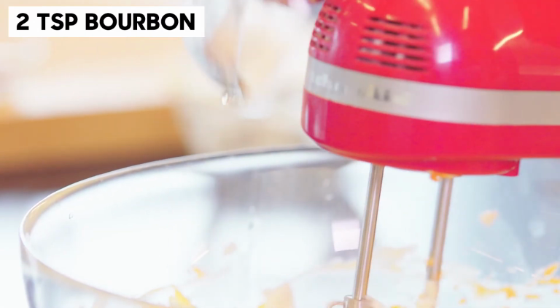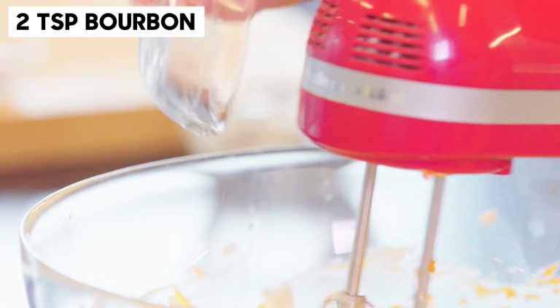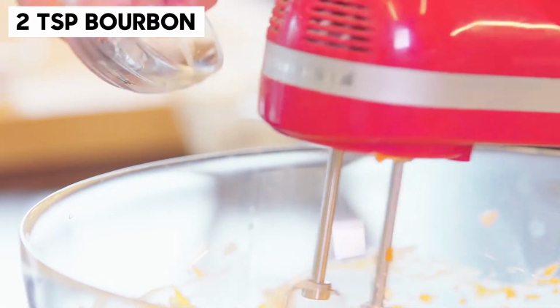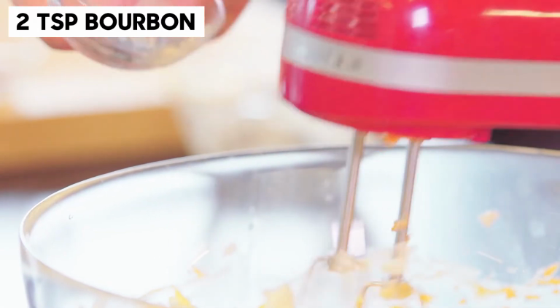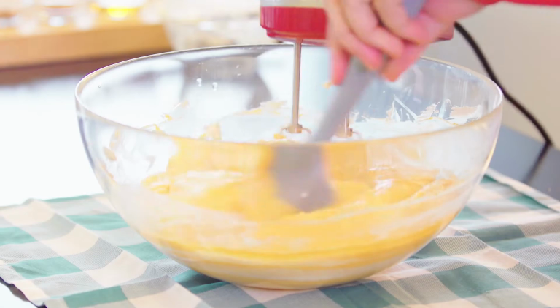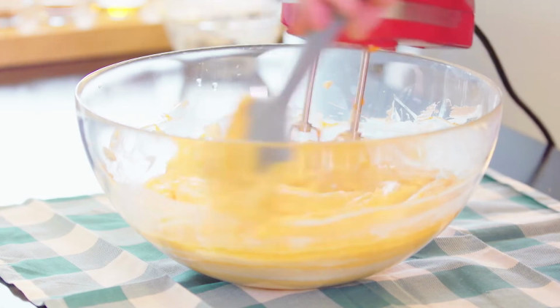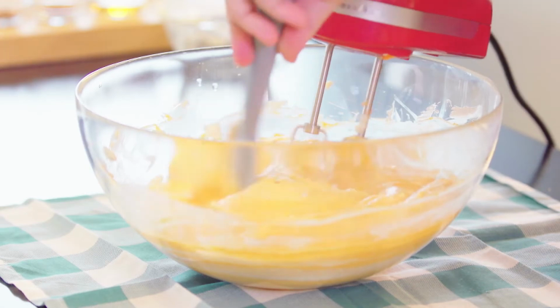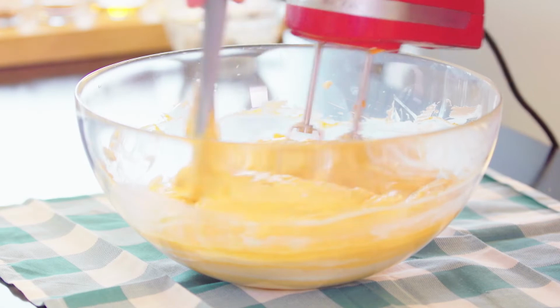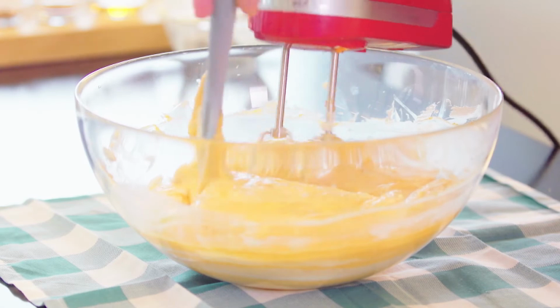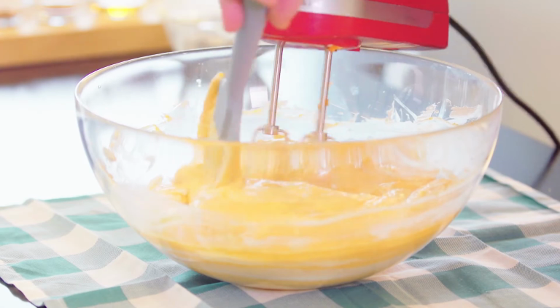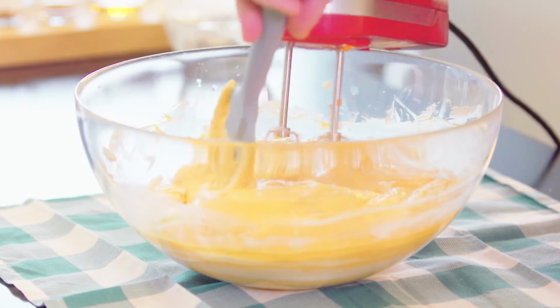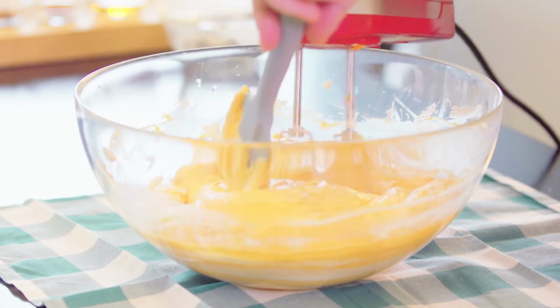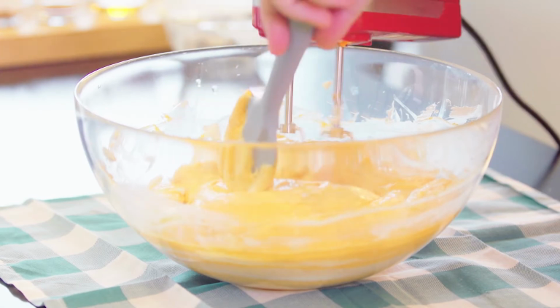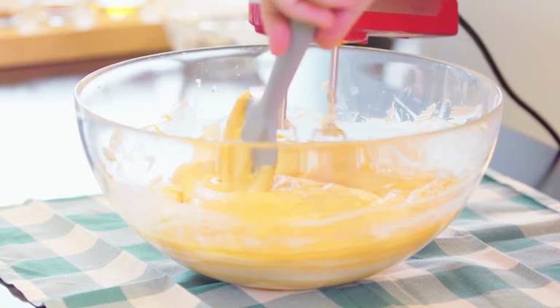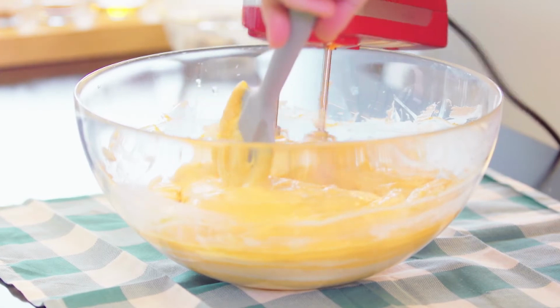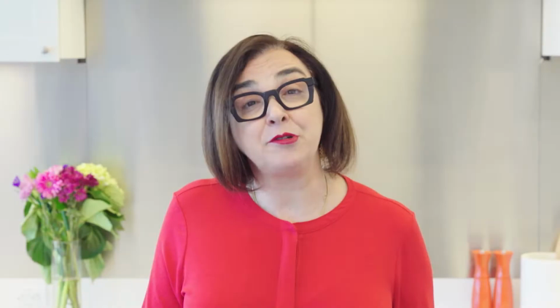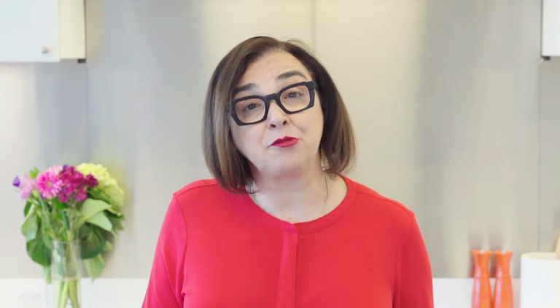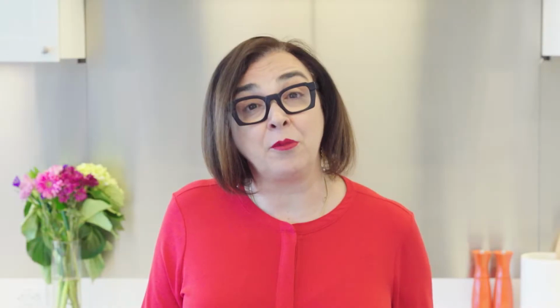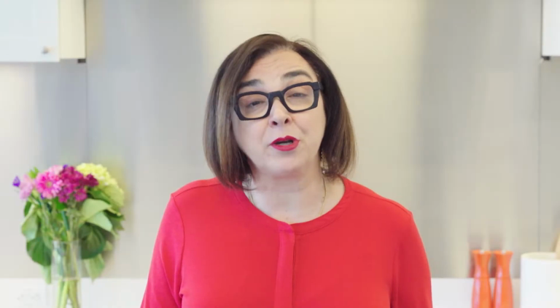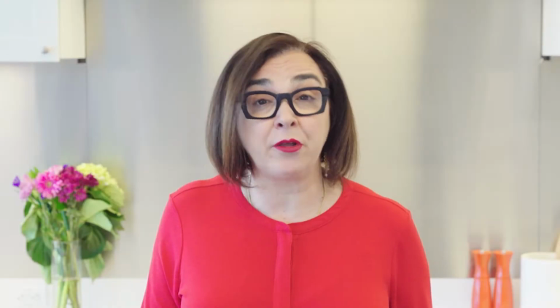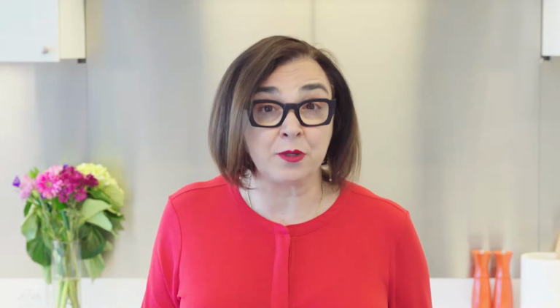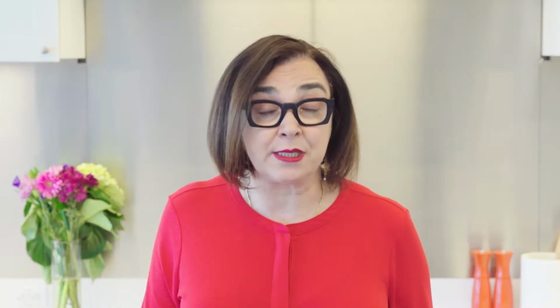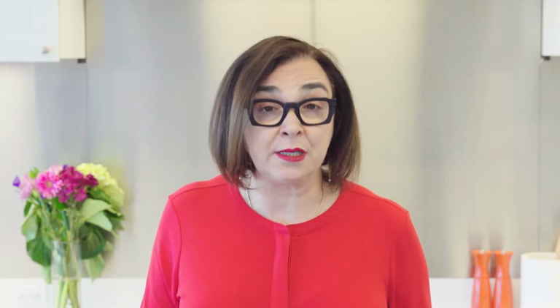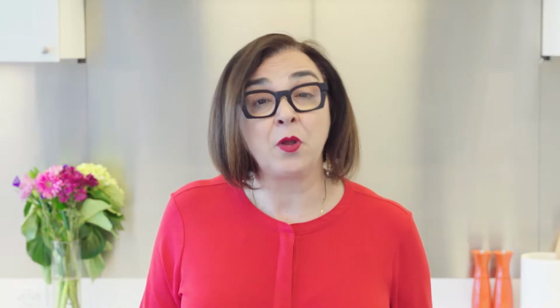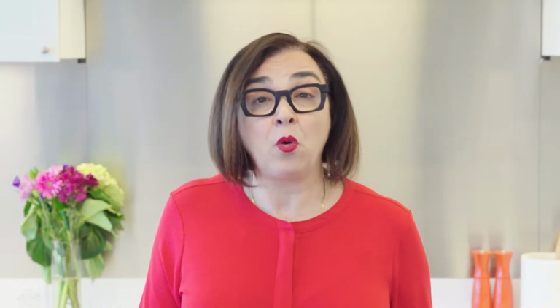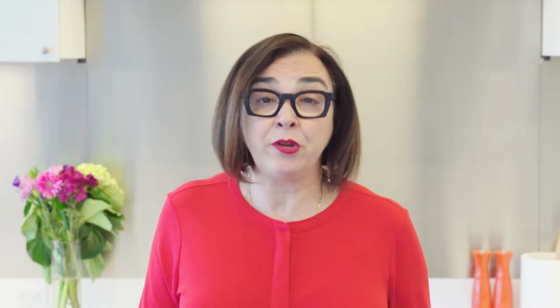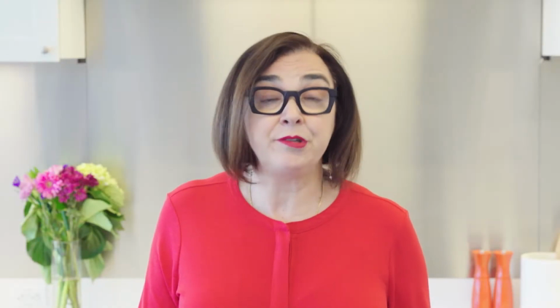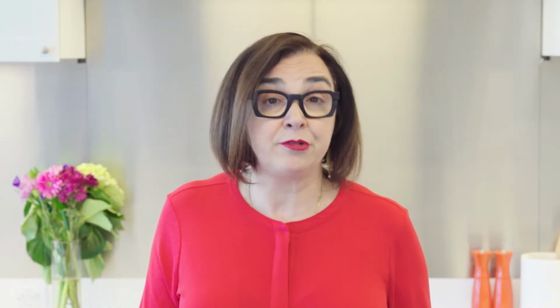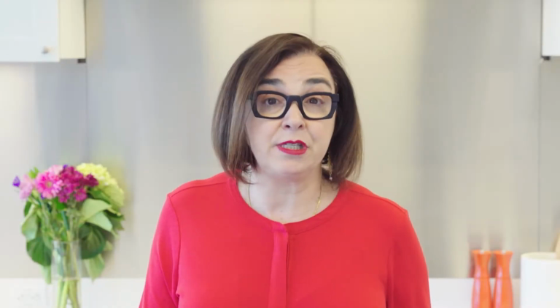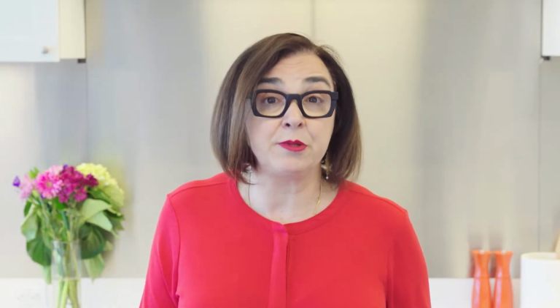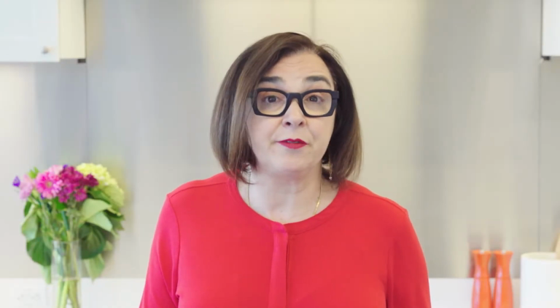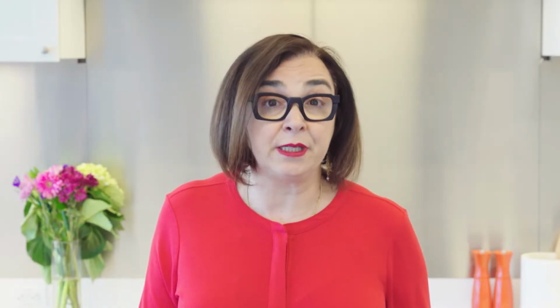We love the way bourbon flavors this cheesecake, but you could also use rum or another whiskey, or you could use two teaspoons of vanilla.